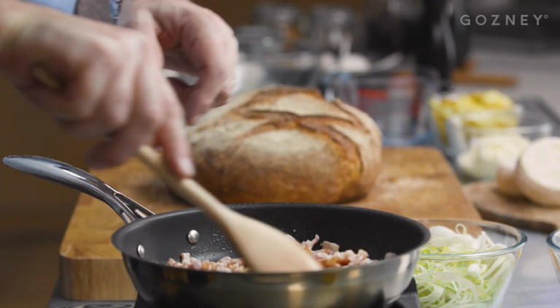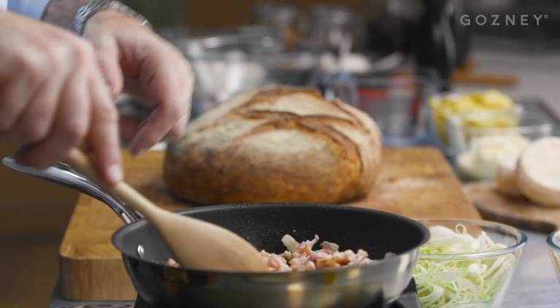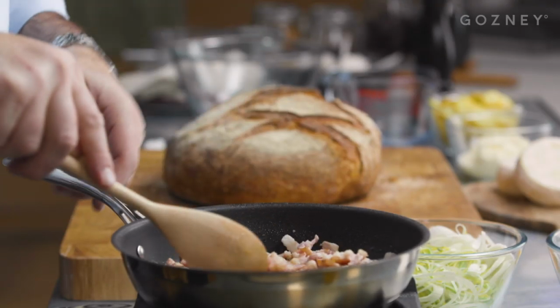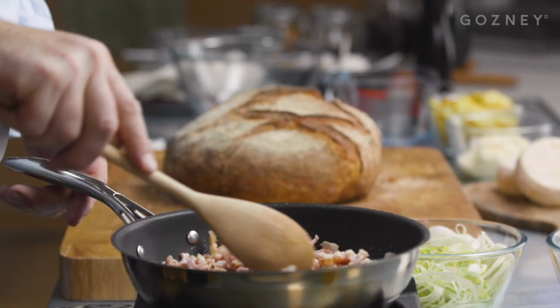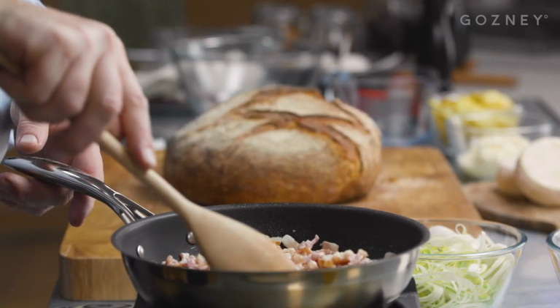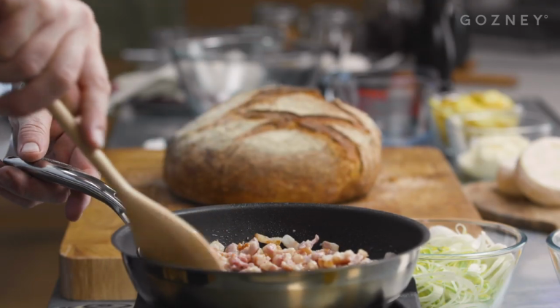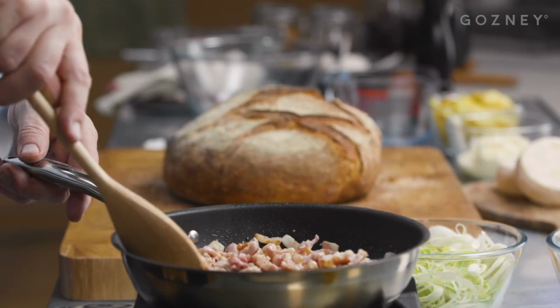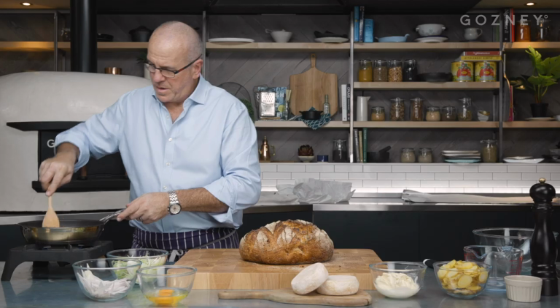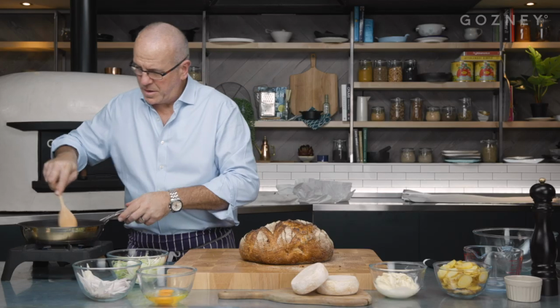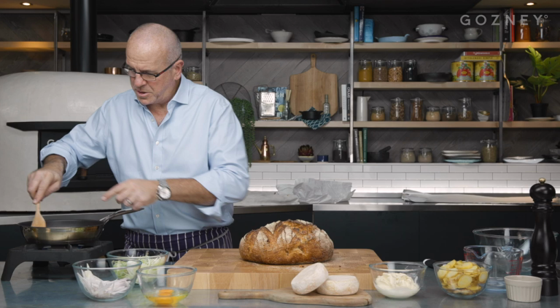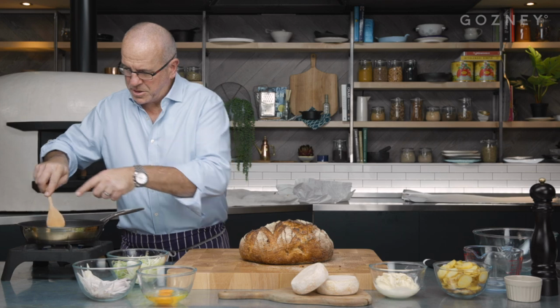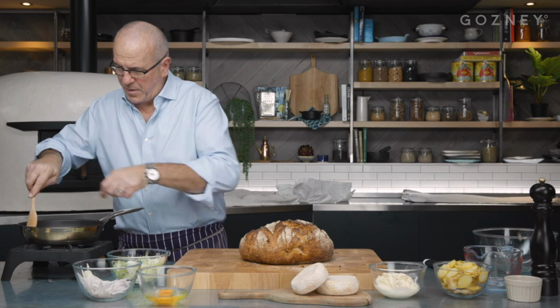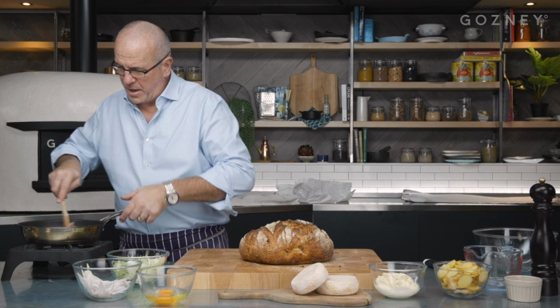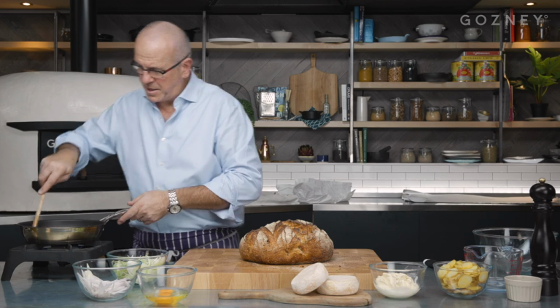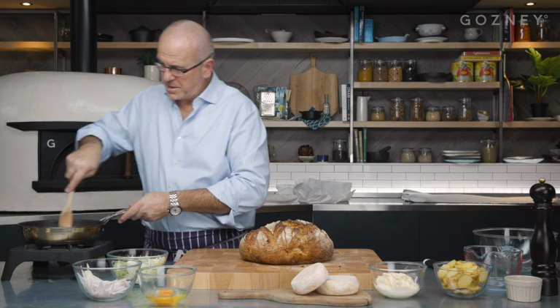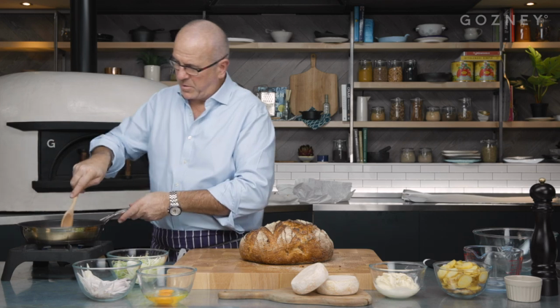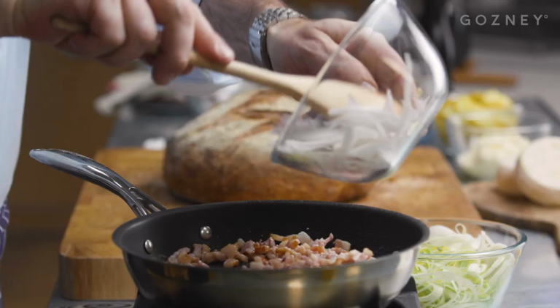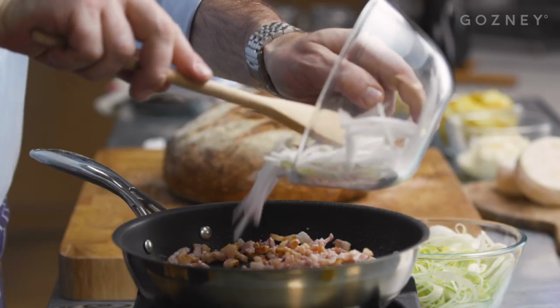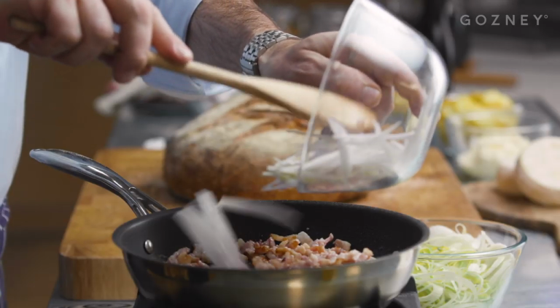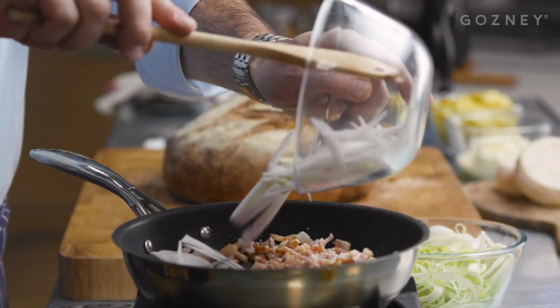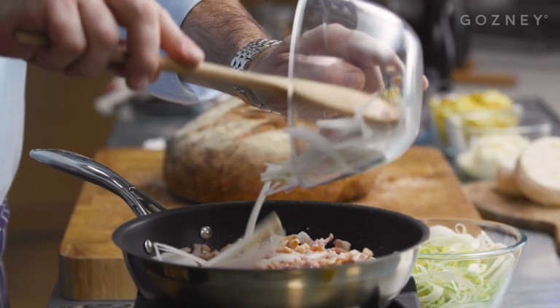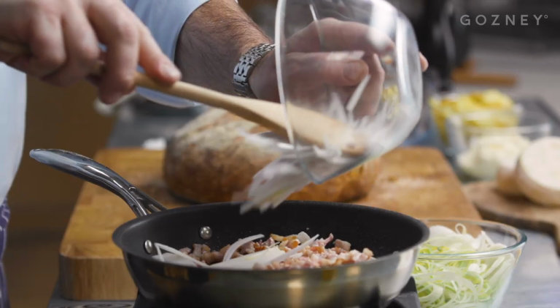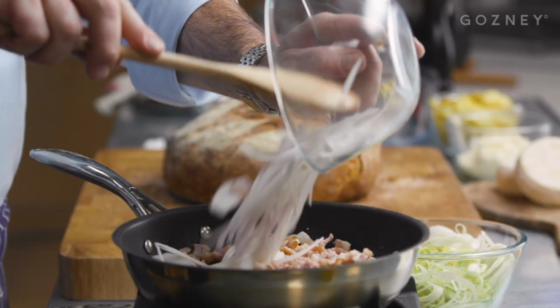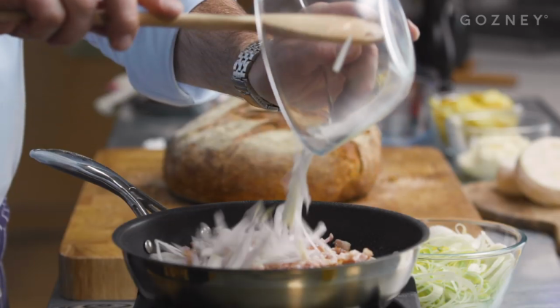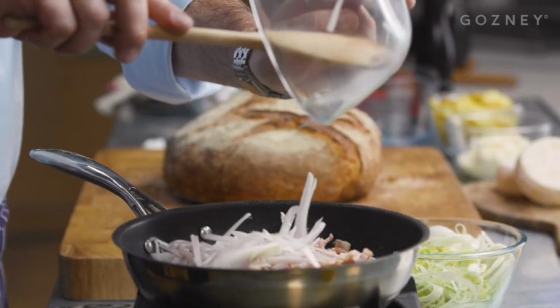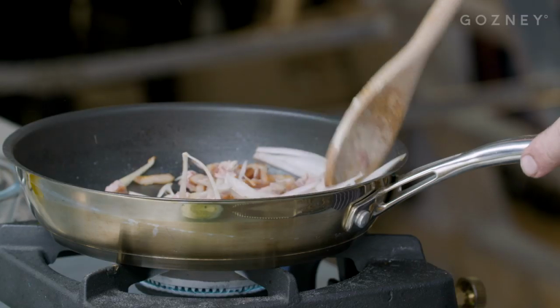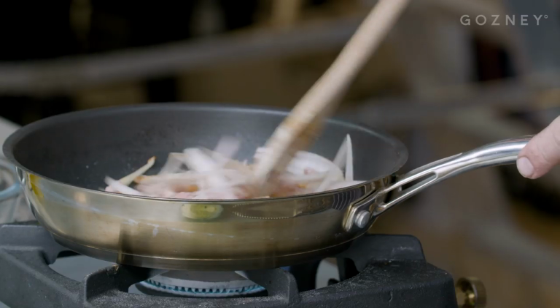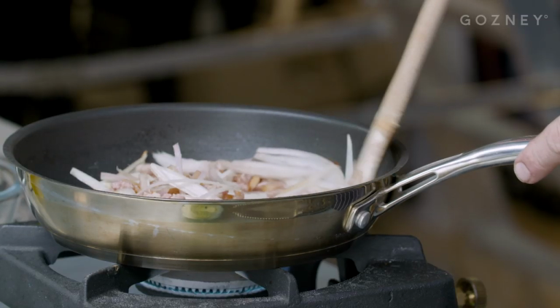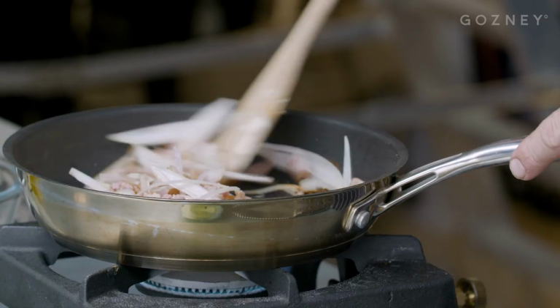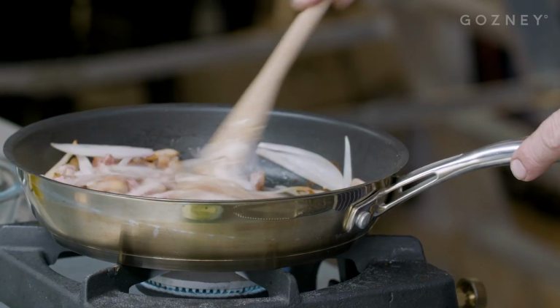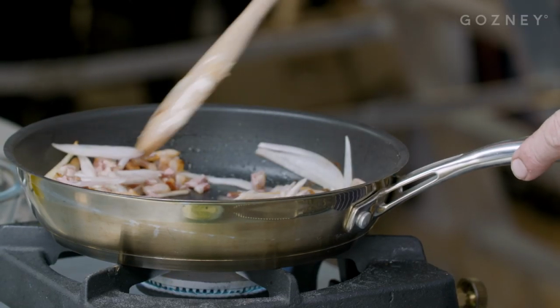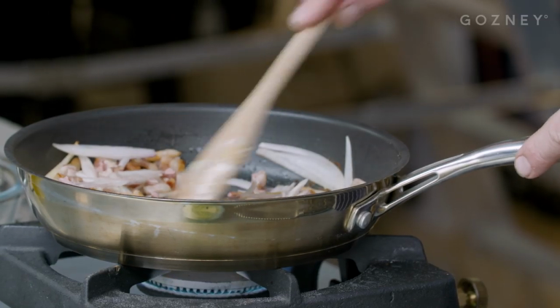The bacon is still going and it's just caramelized nicely. I'm going to add the shallots now and gently cook it all together.